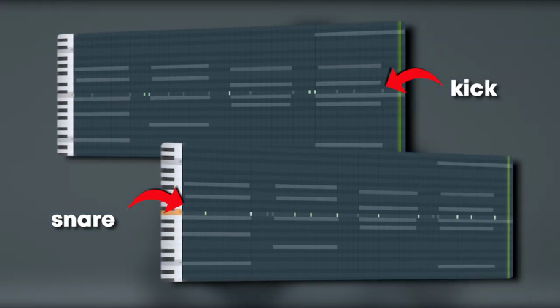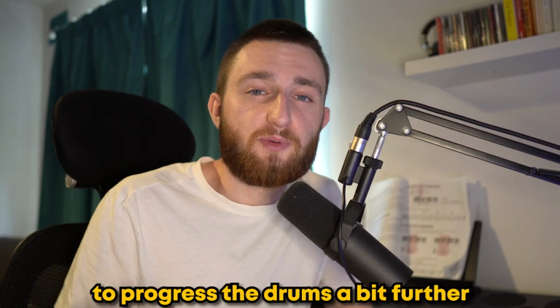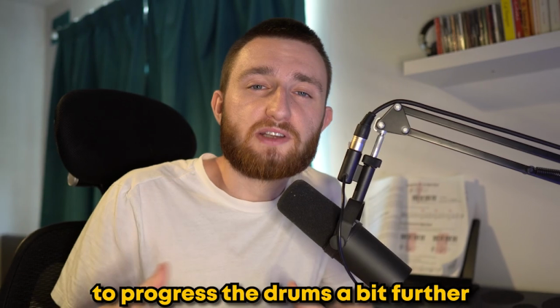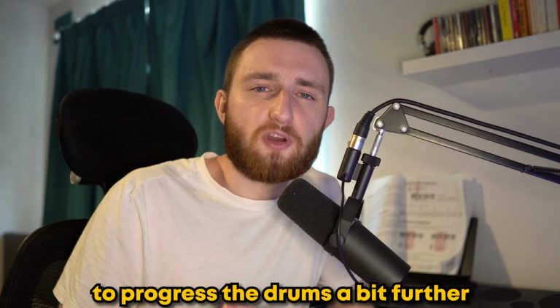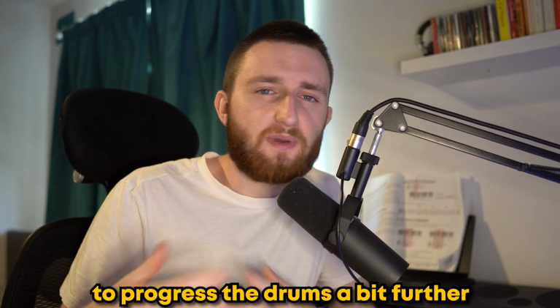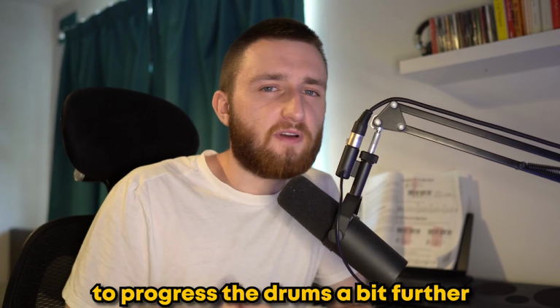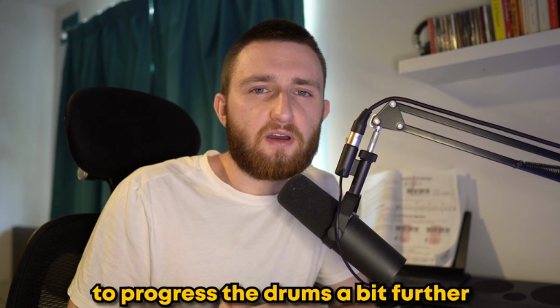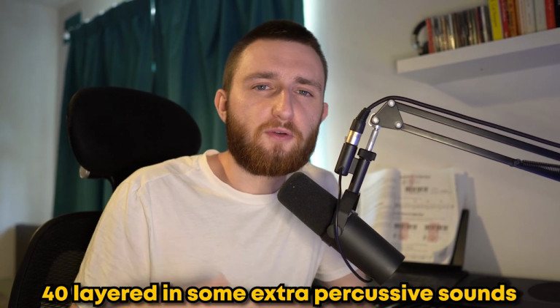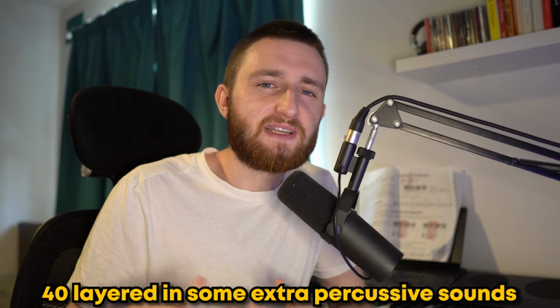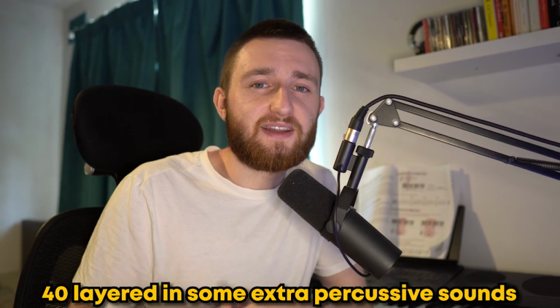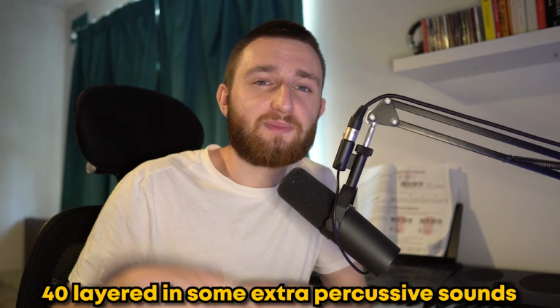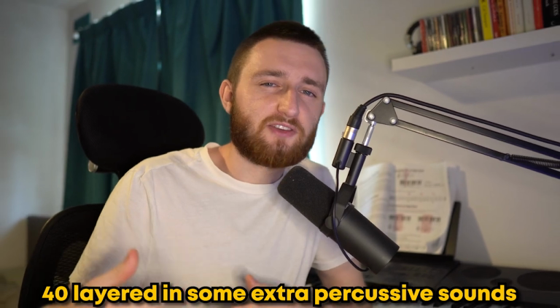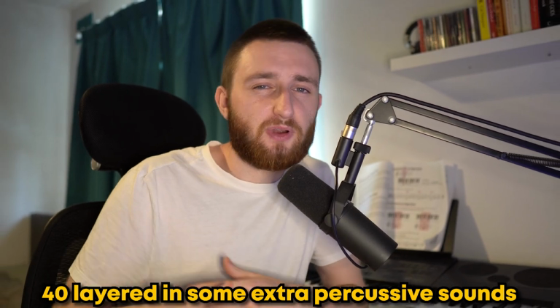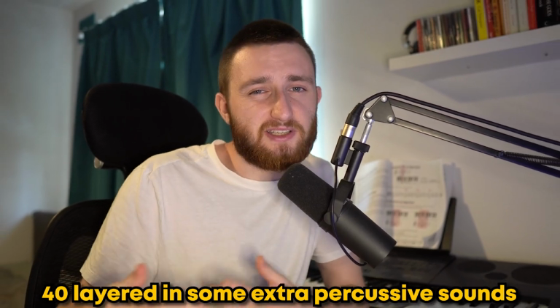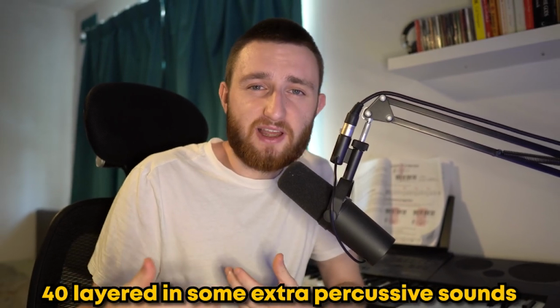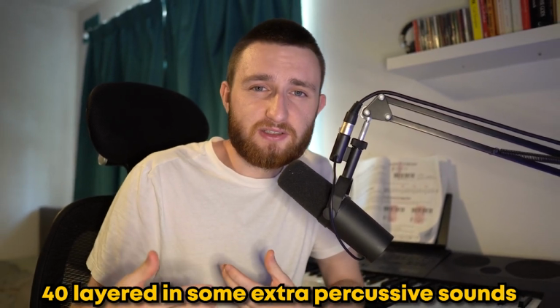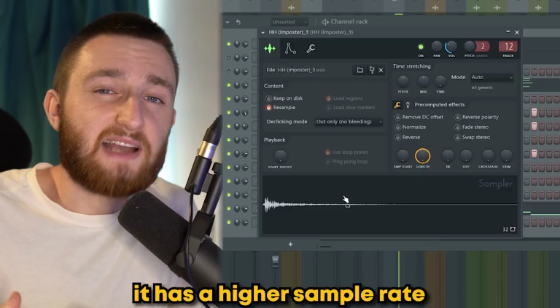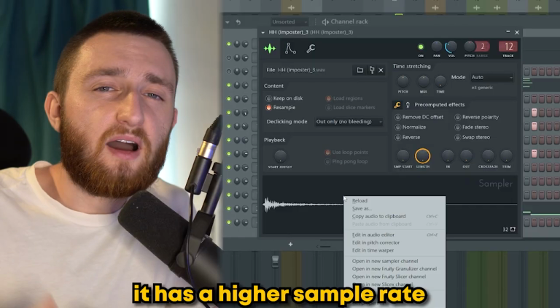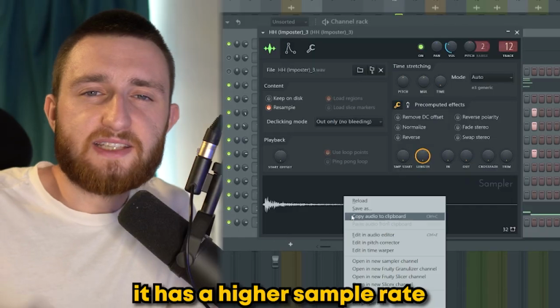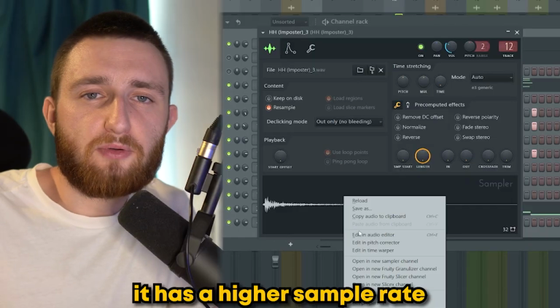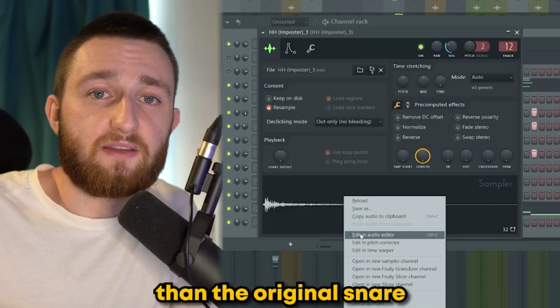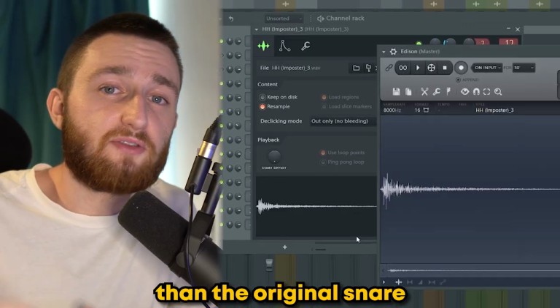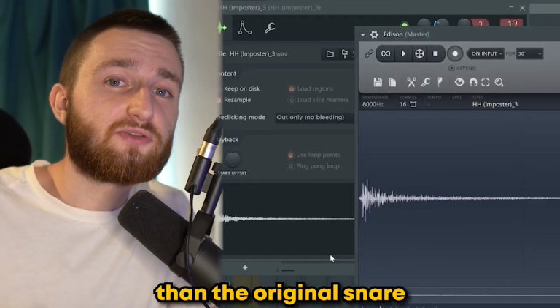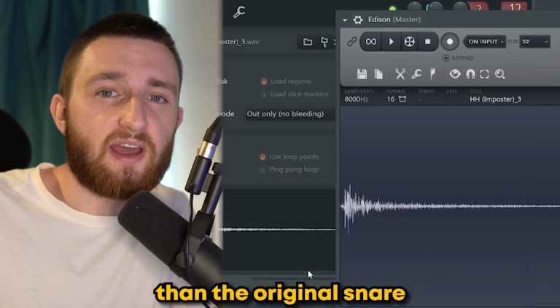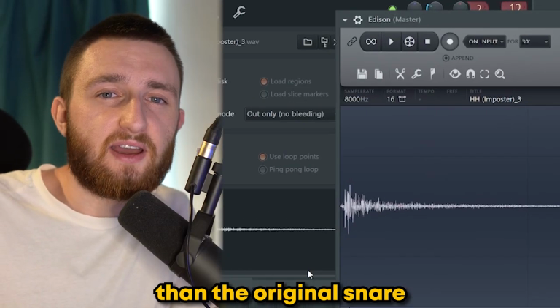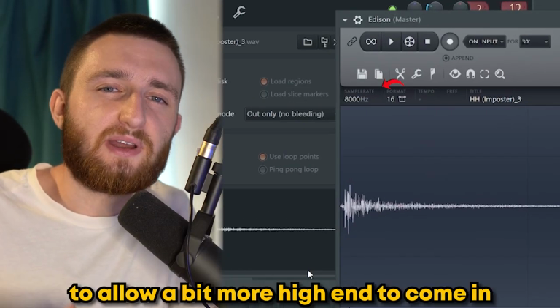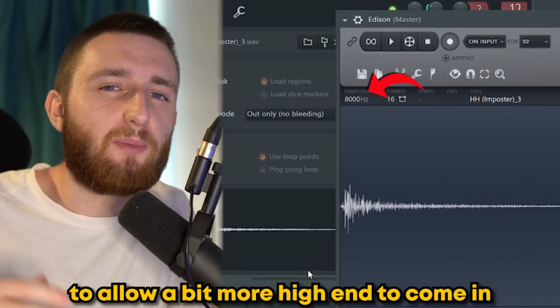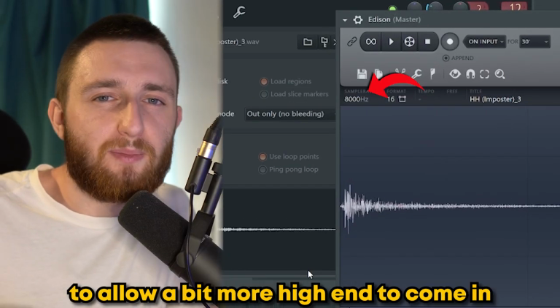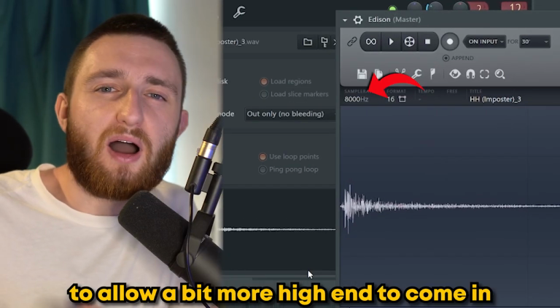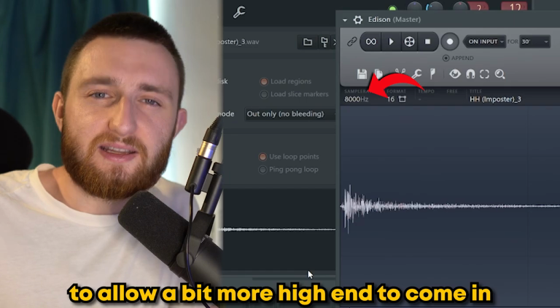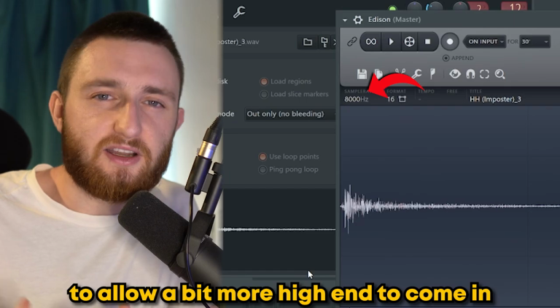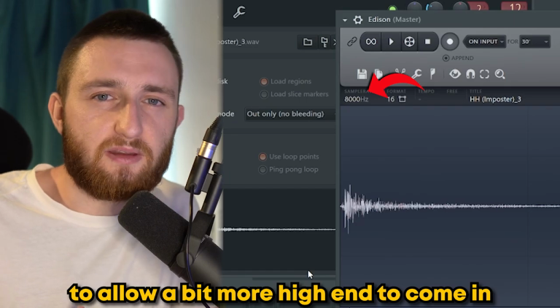To progress the drums a bit further, 40 layered in some extra percussive sounds. It has a higher sample rate than the original snare to allow a bit more high-end to come in.